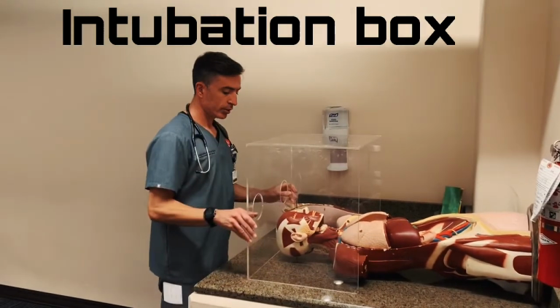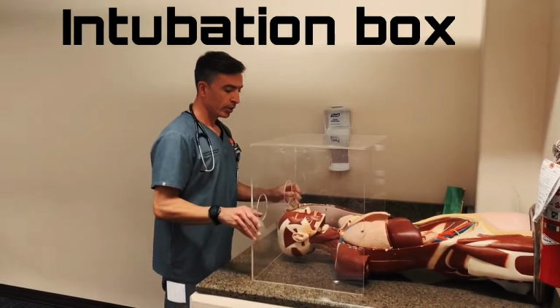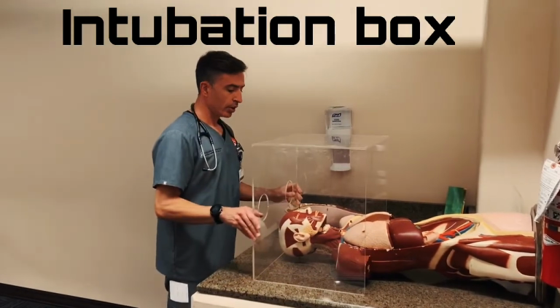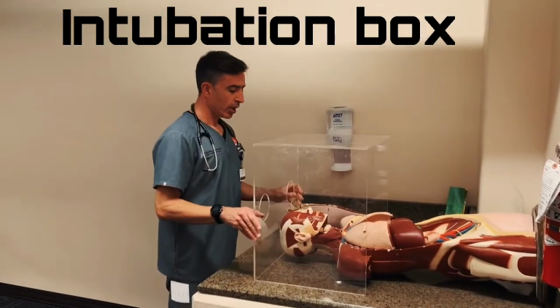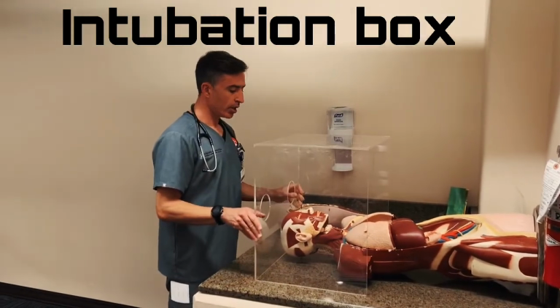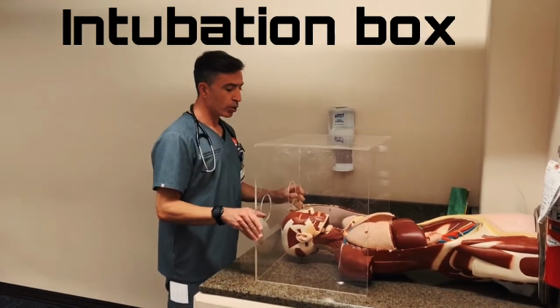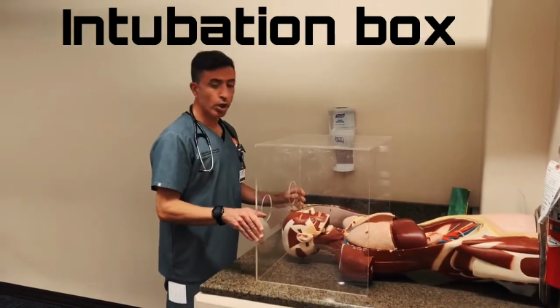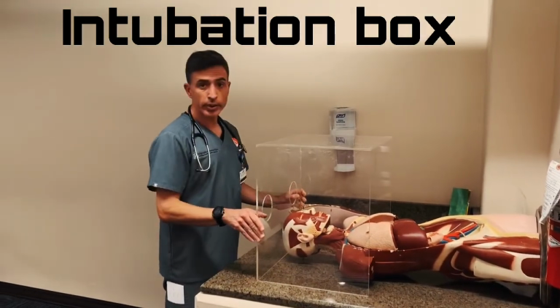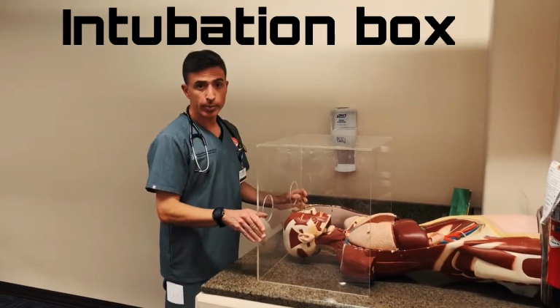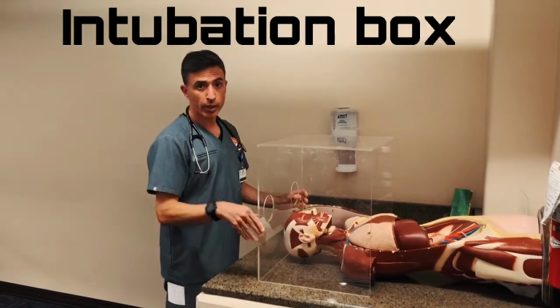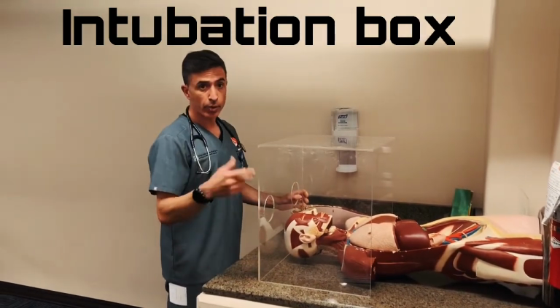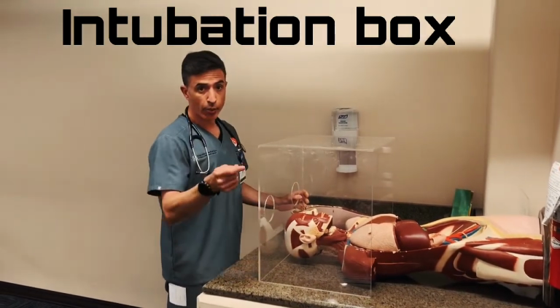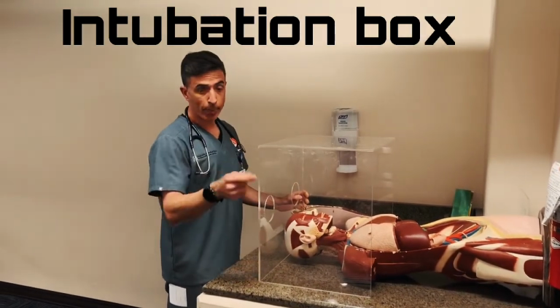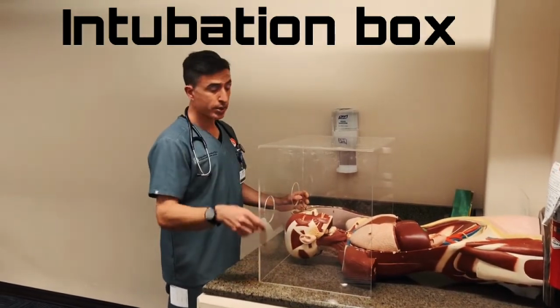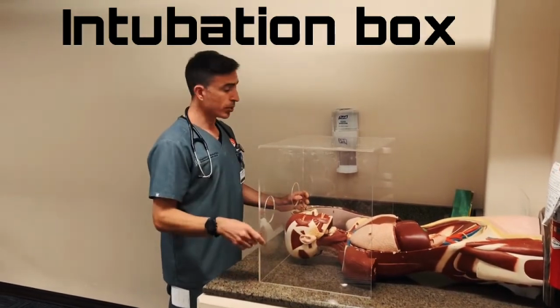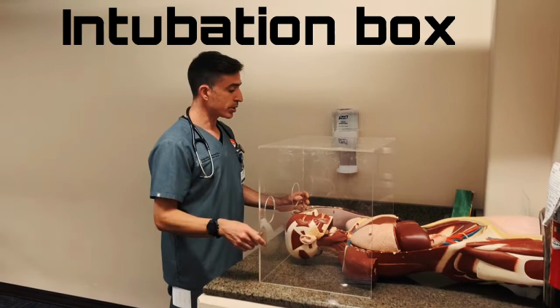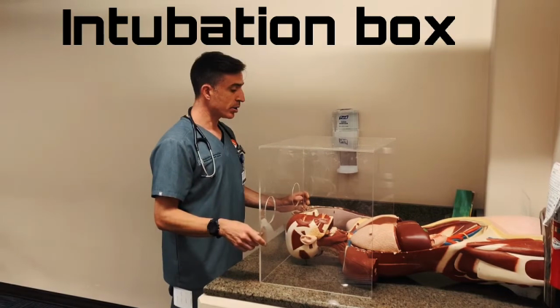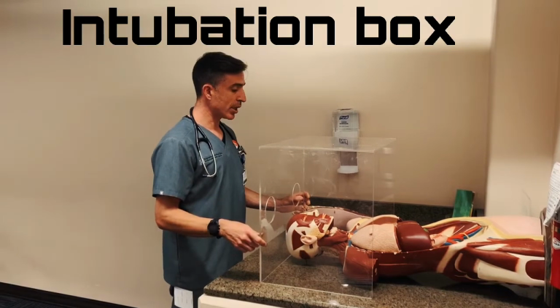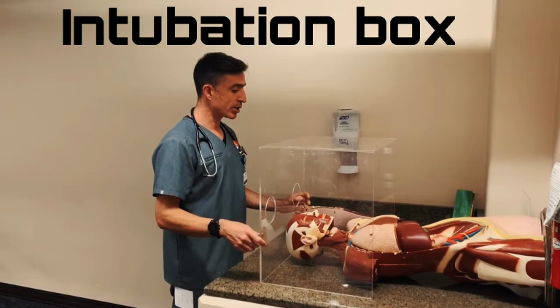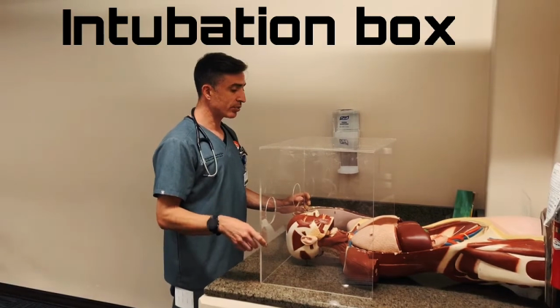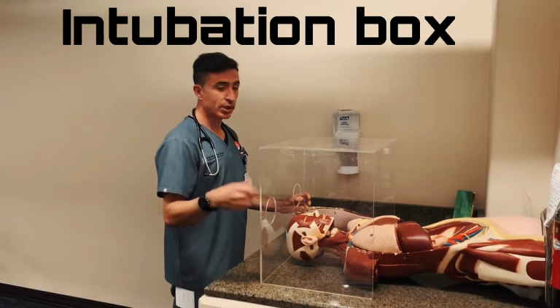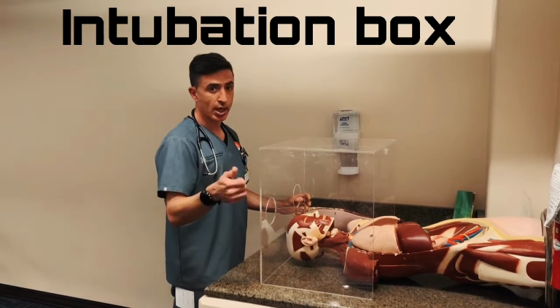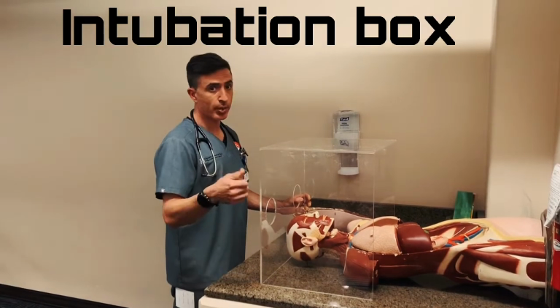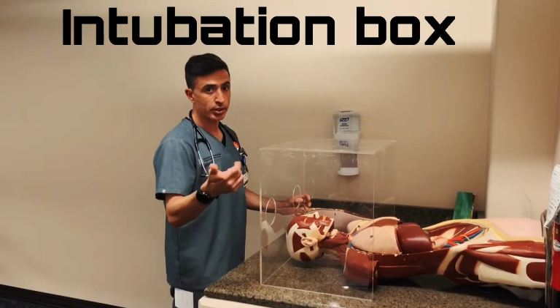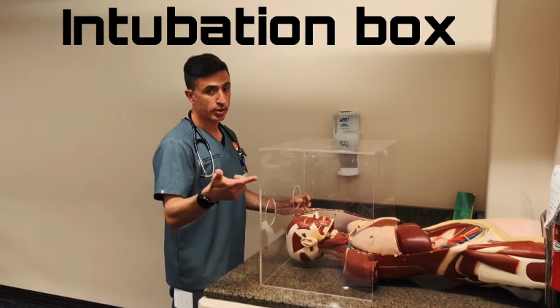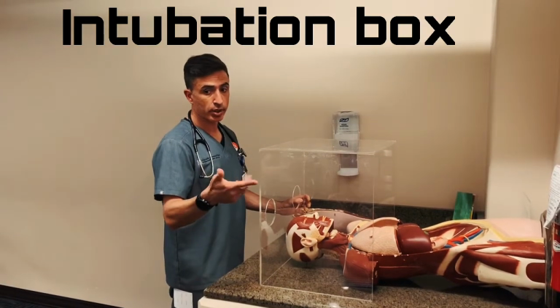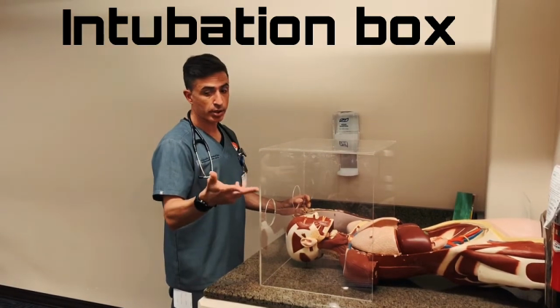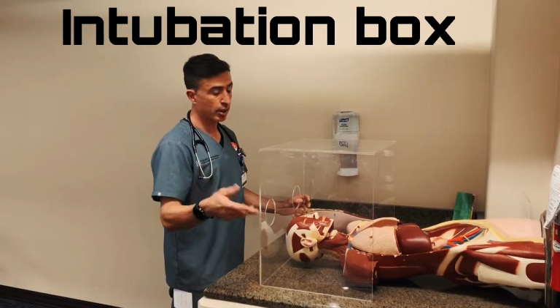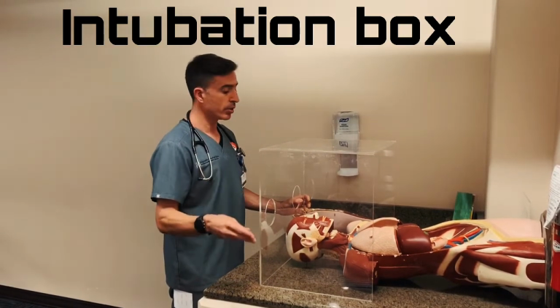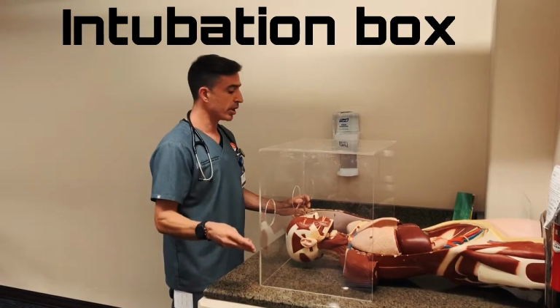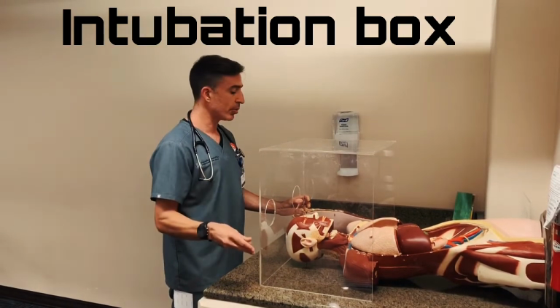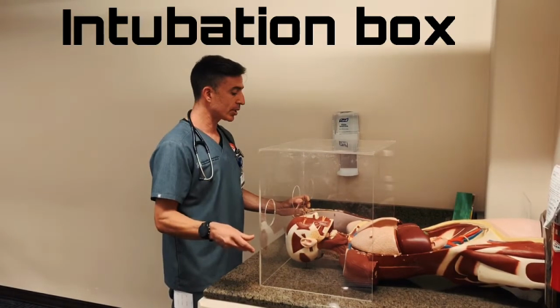And then you go intubate with rapid sequence intubation — etomidate, SUX, and/or NIMBEX.